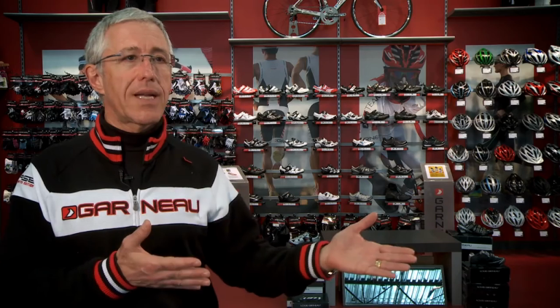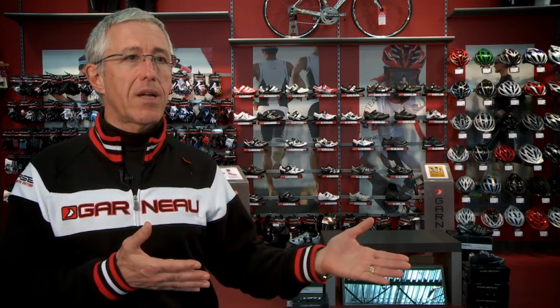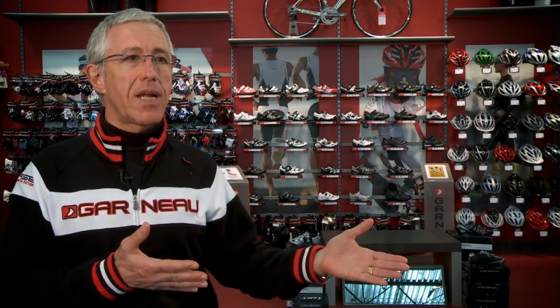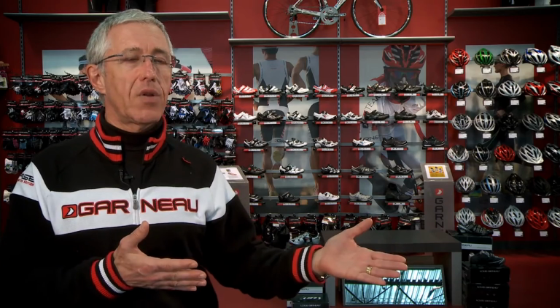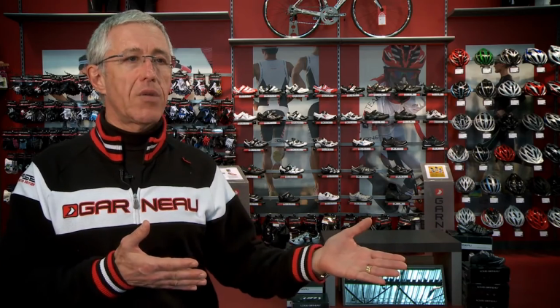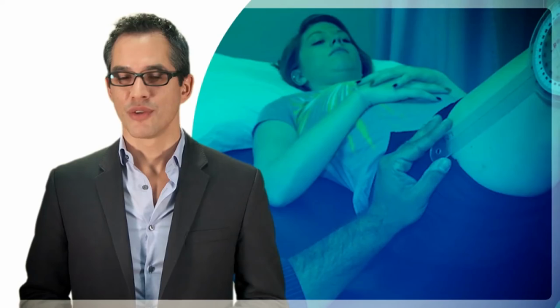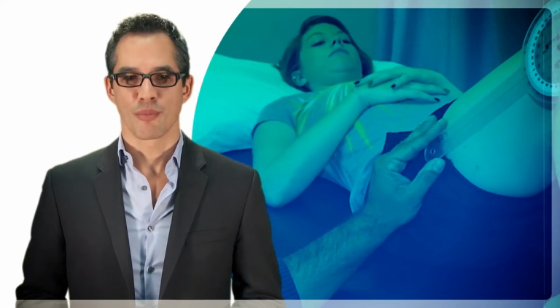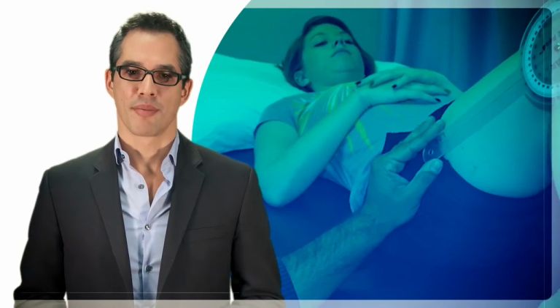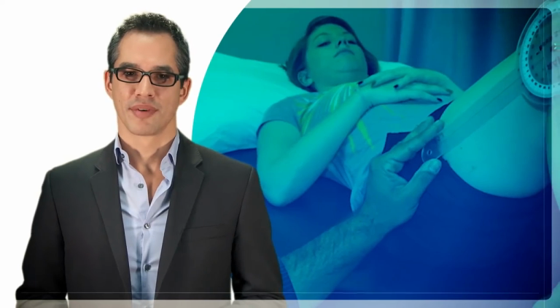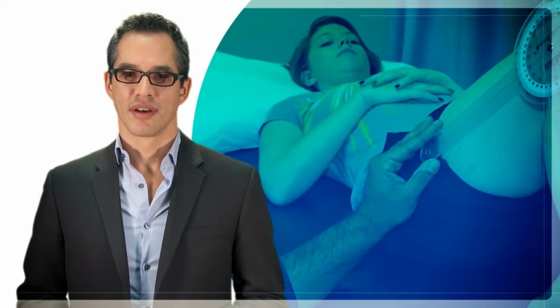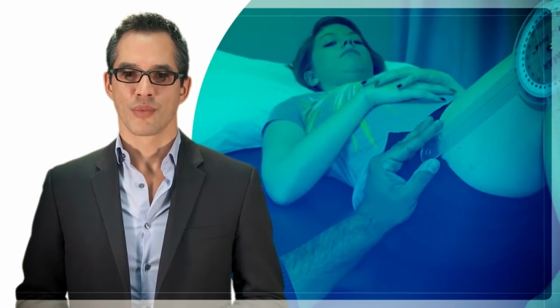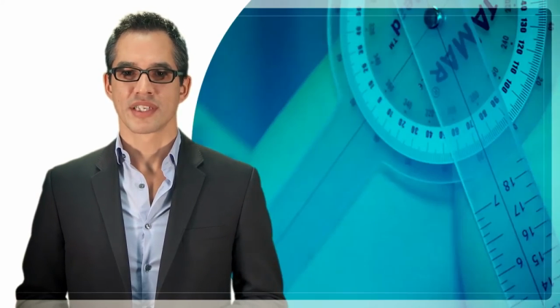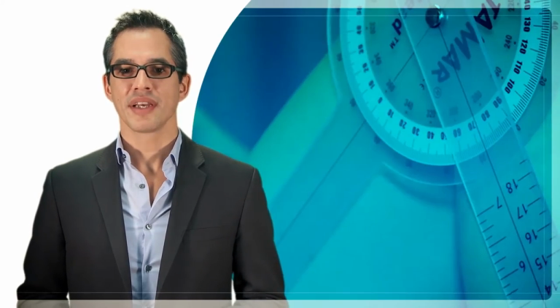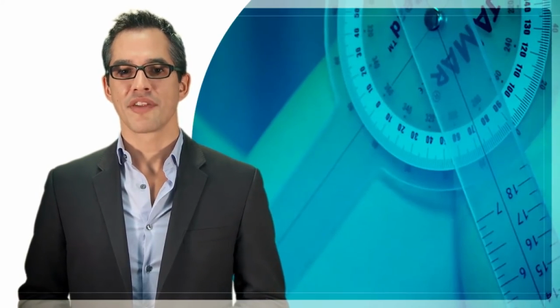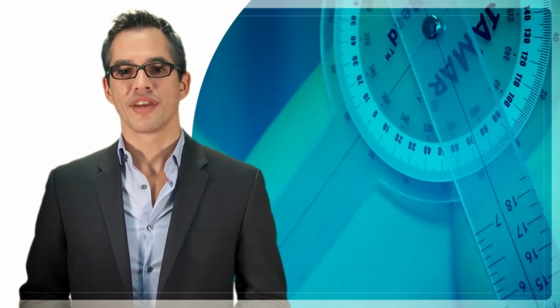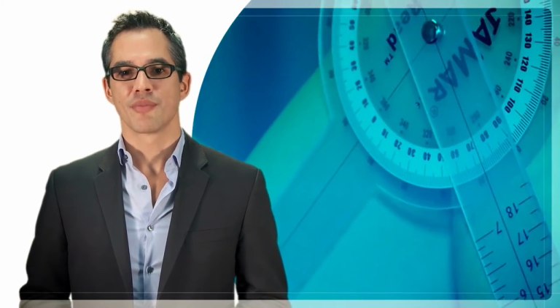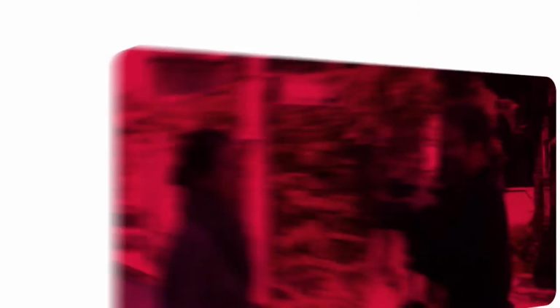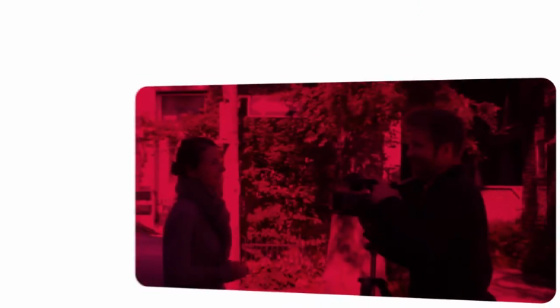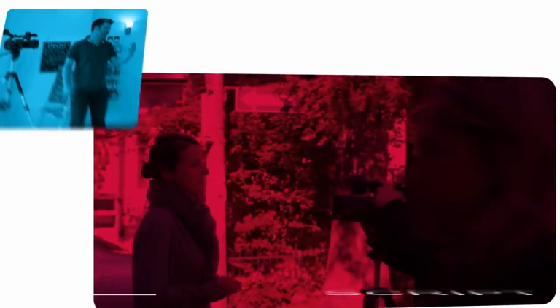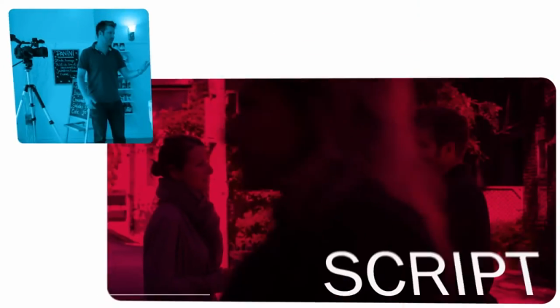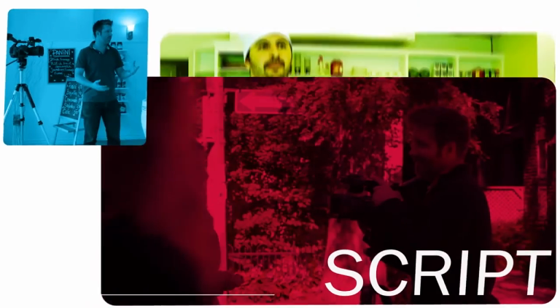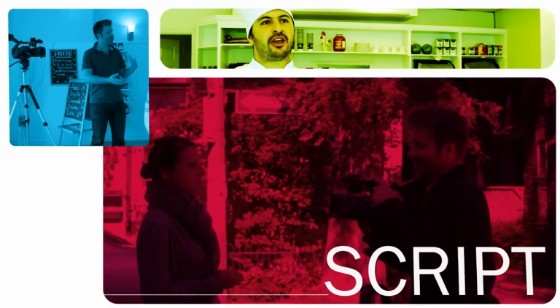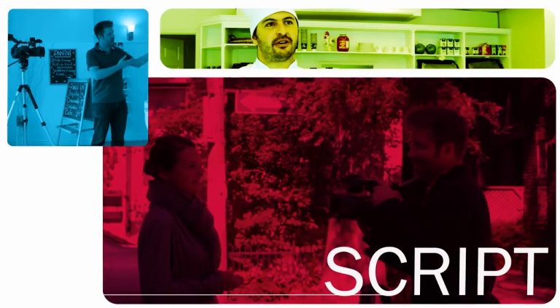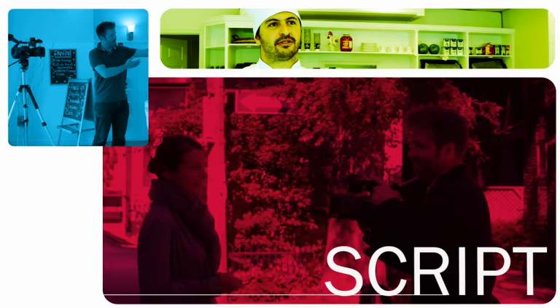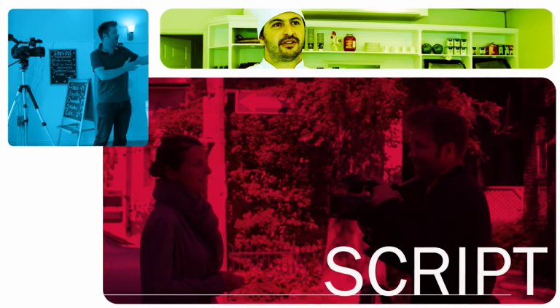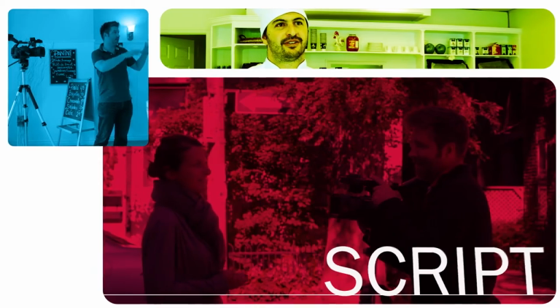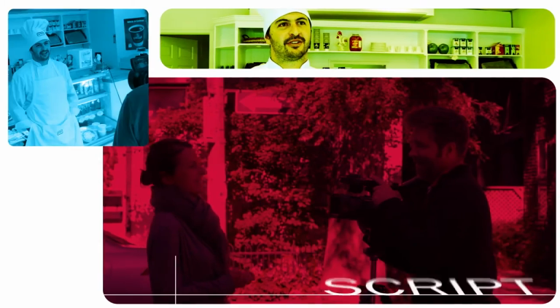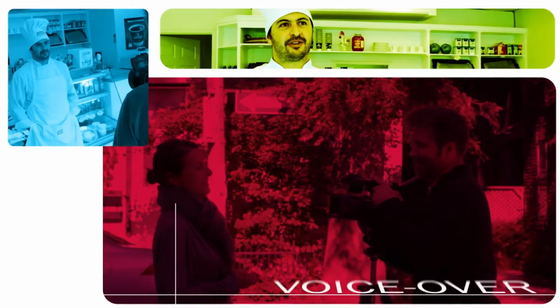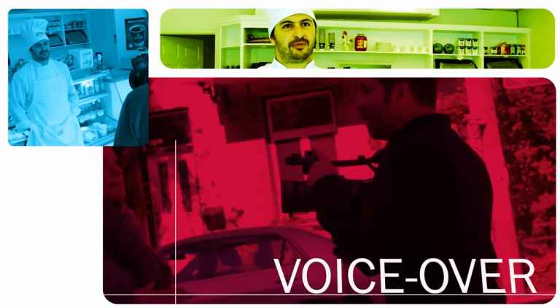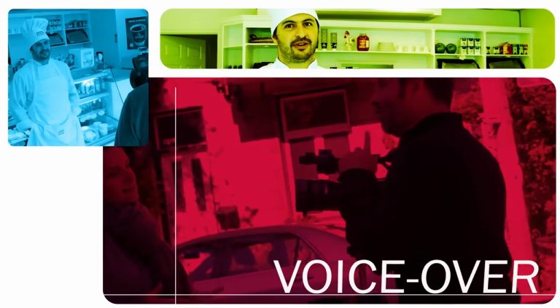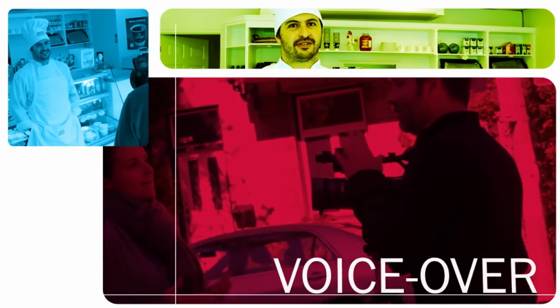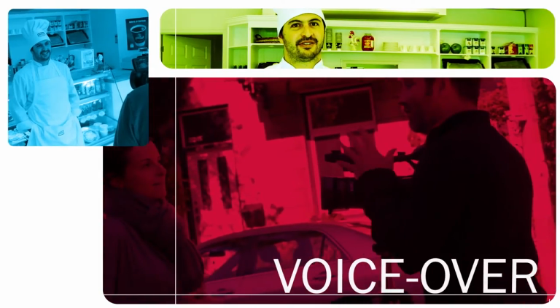You're camera shy? No problem. We'll simply gather the information, write a script, and record a voiceover with a professional announcer.